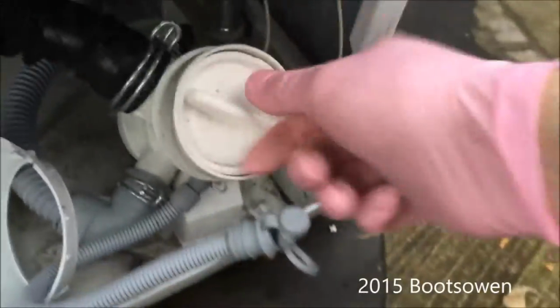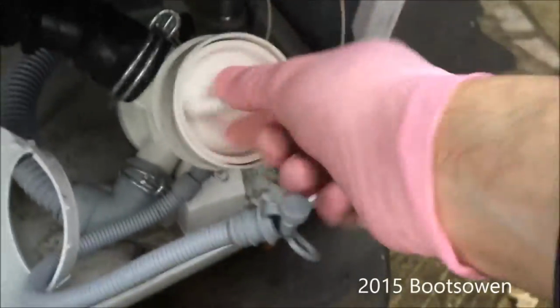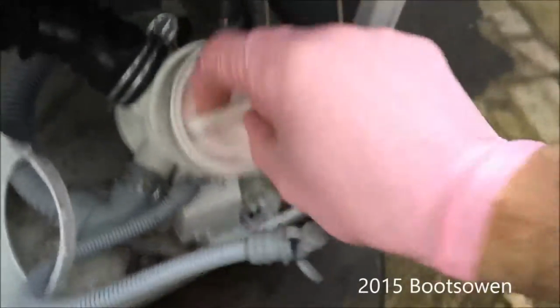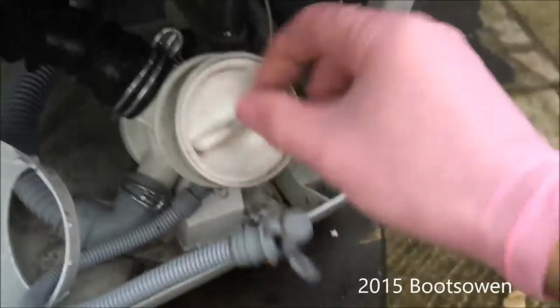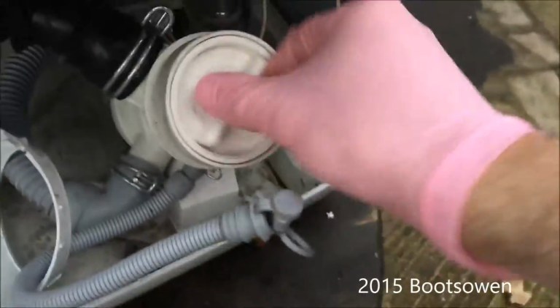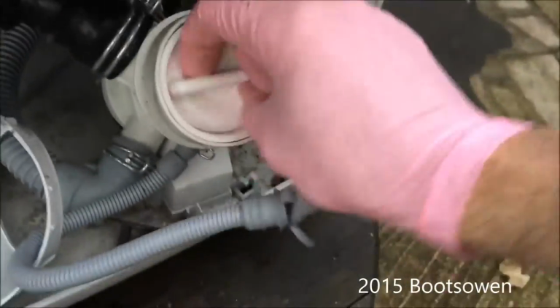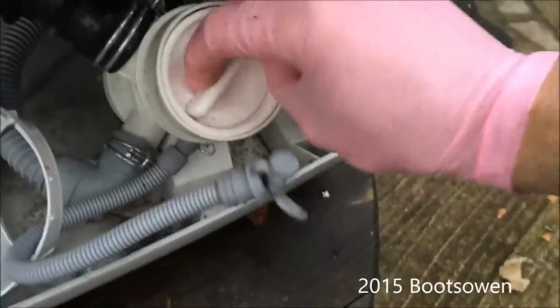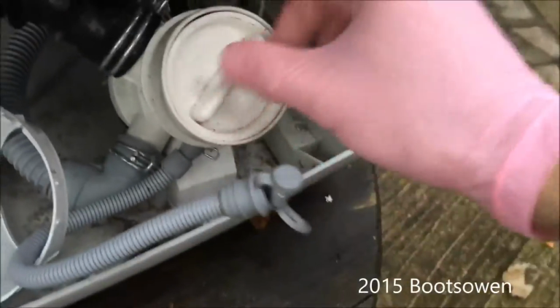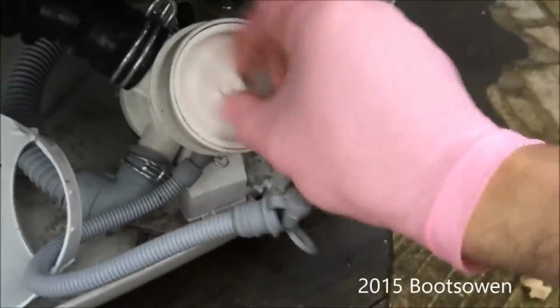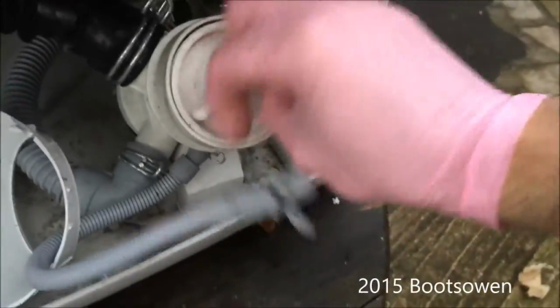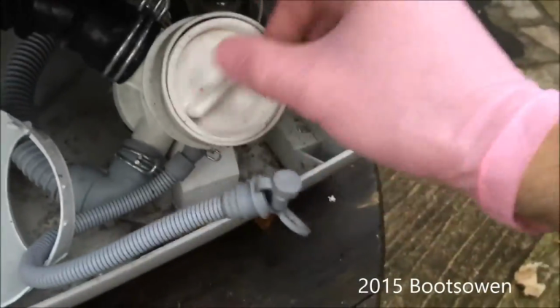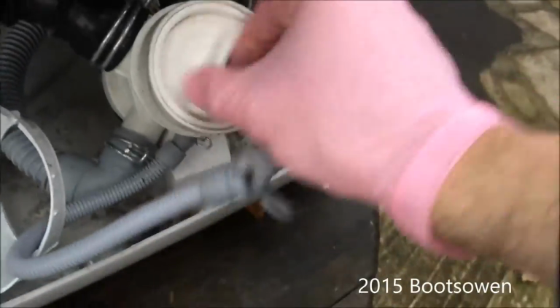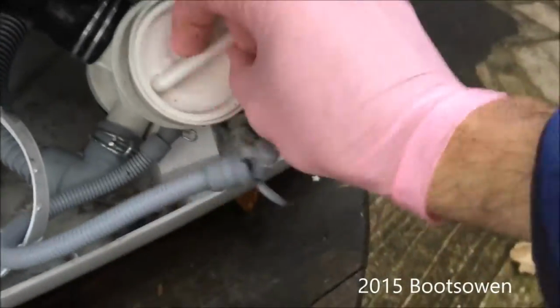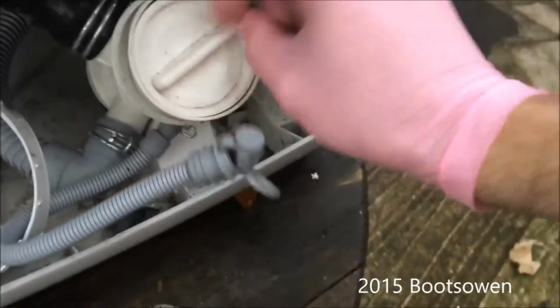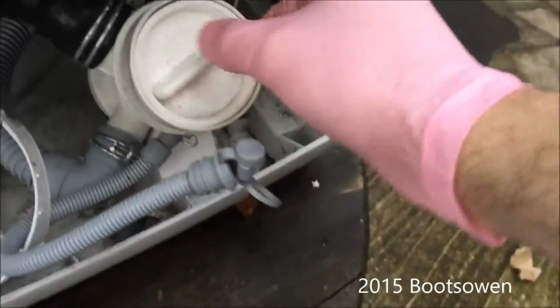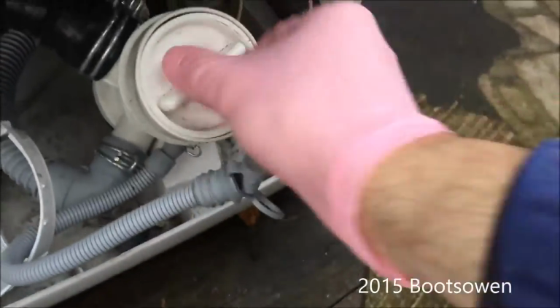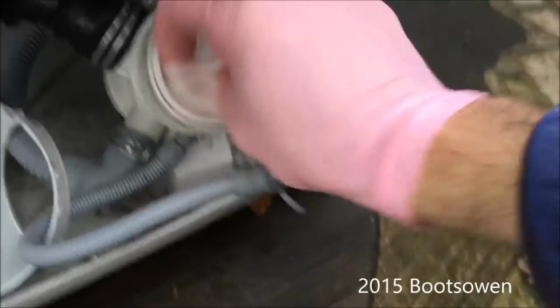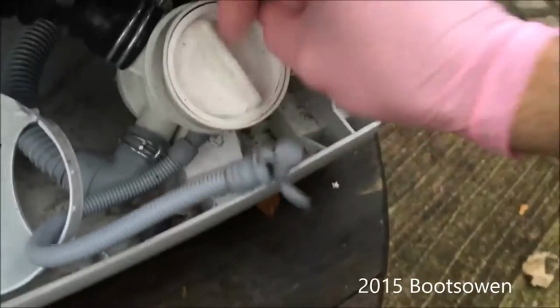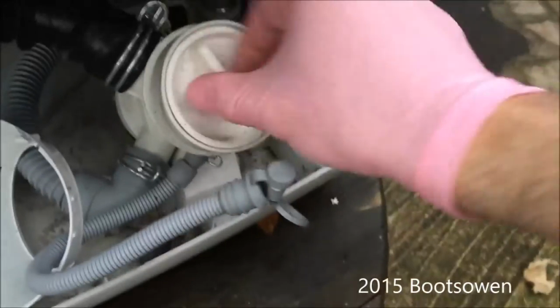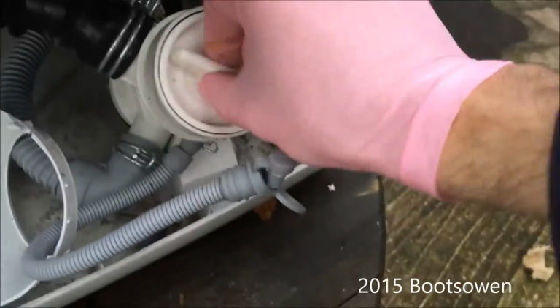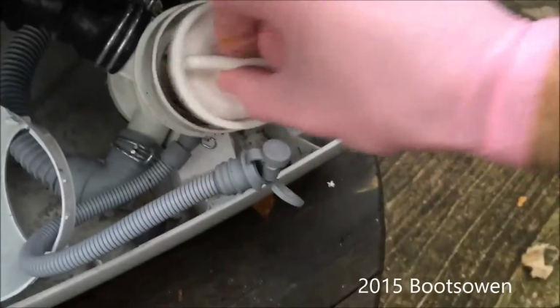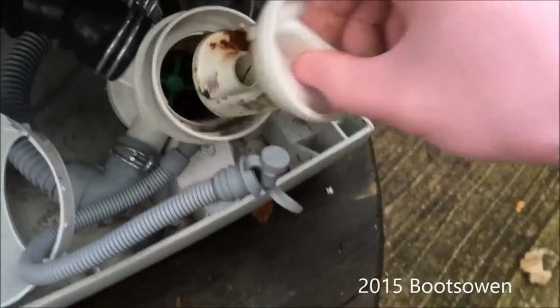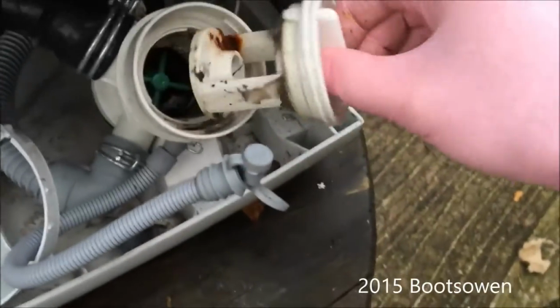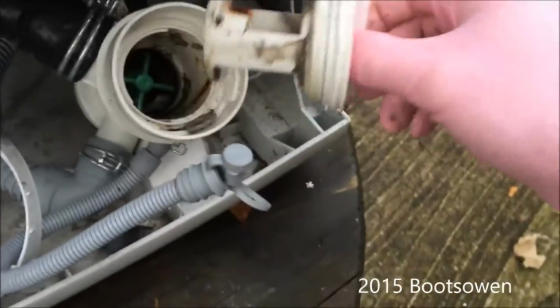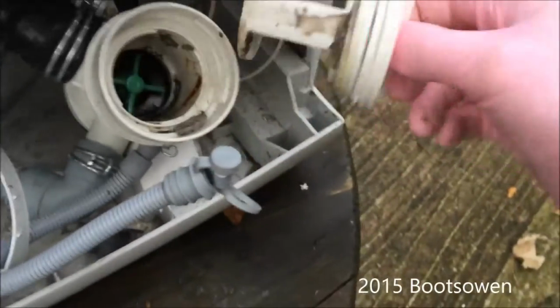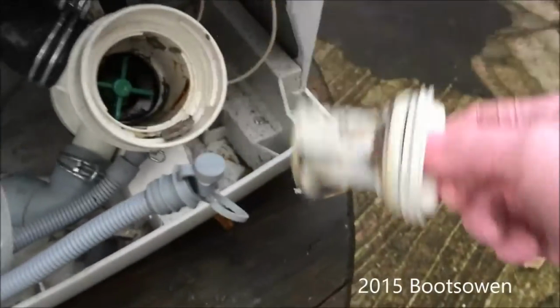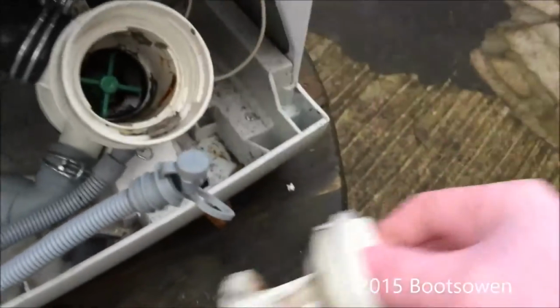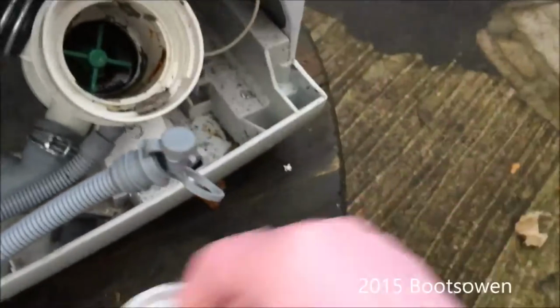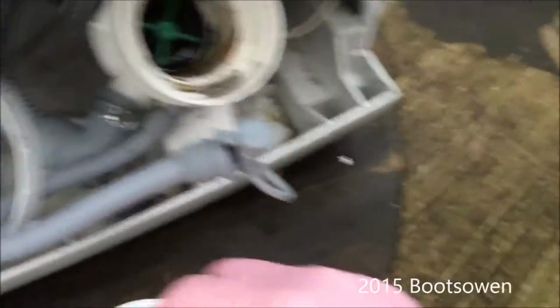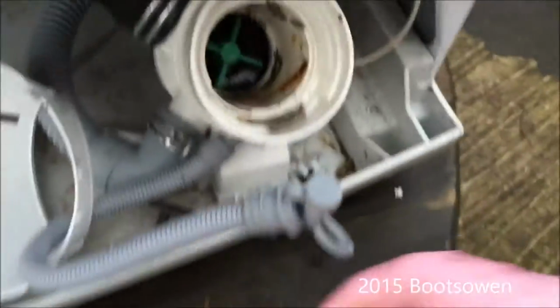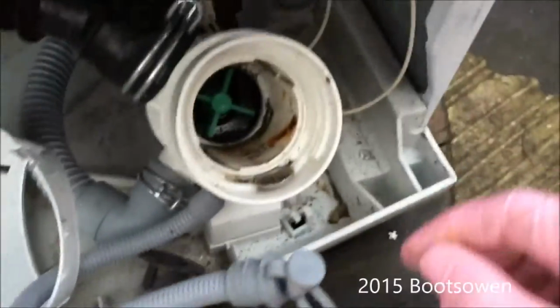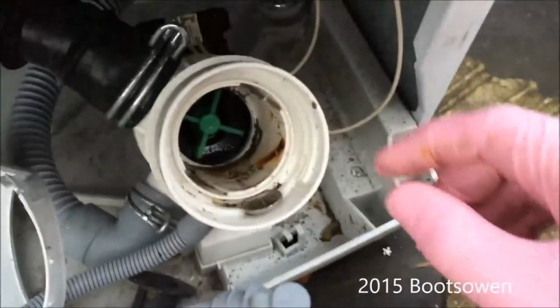We'll go for this lint filter. See if you have any treasure — there's 5 pence.